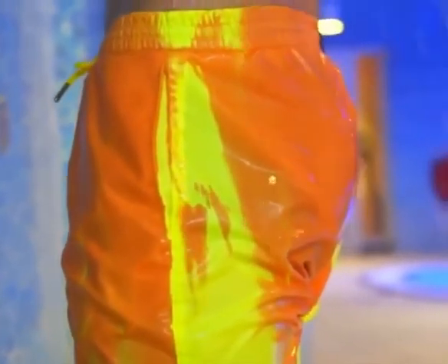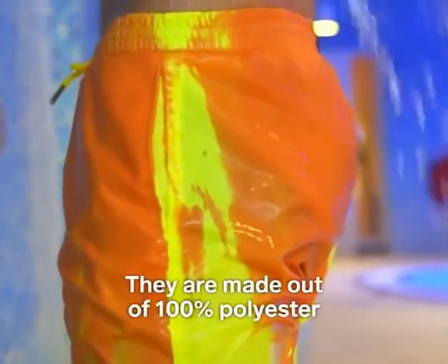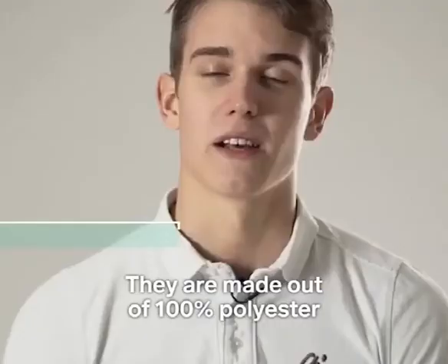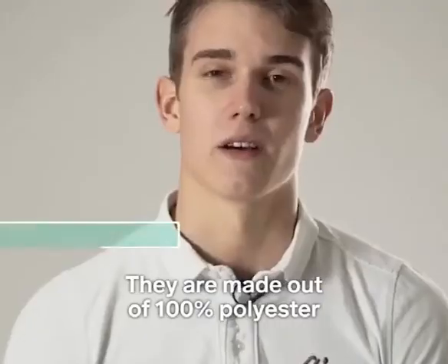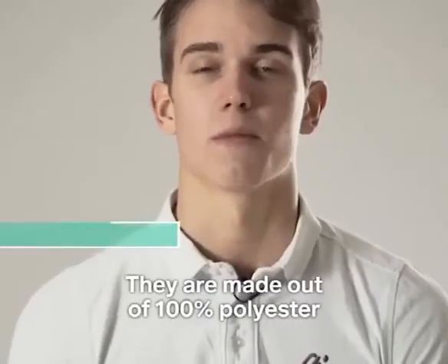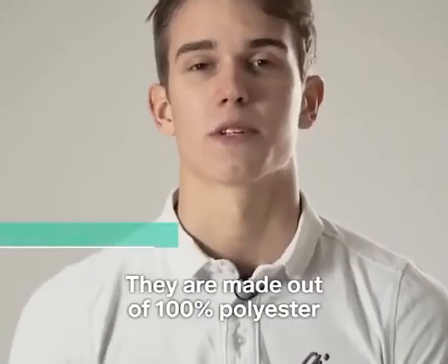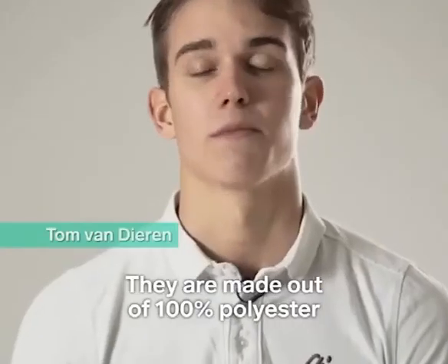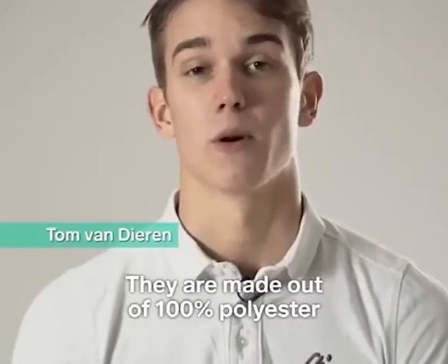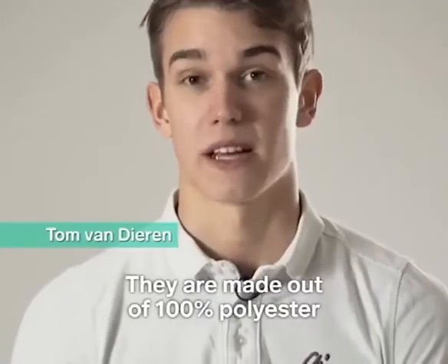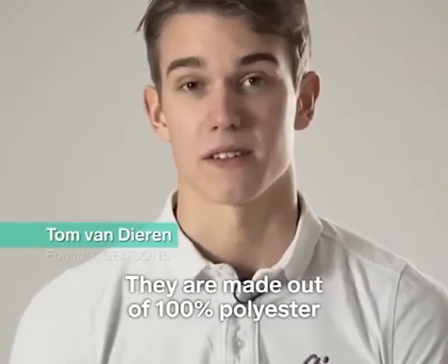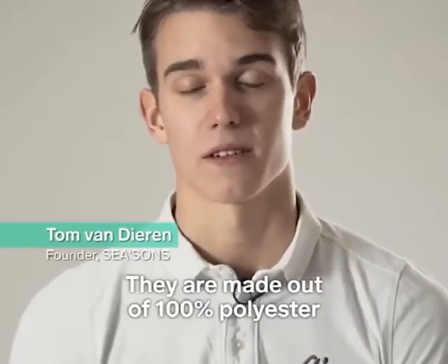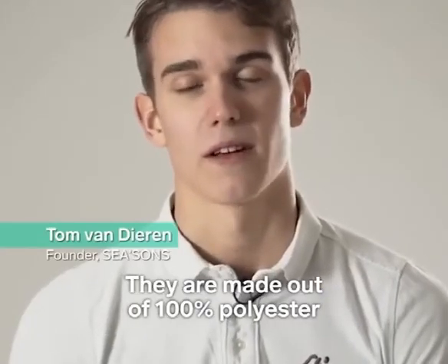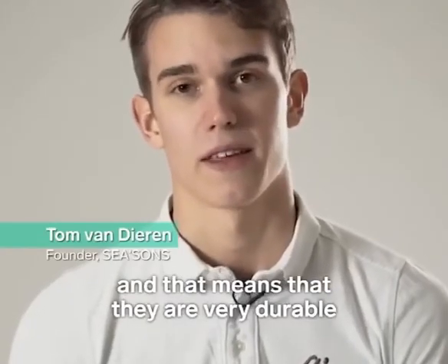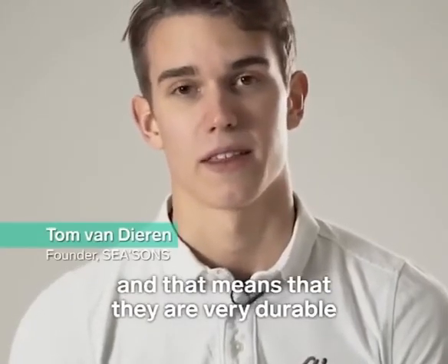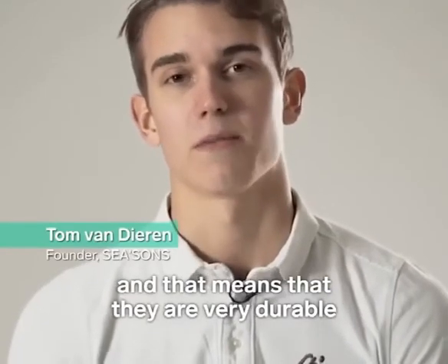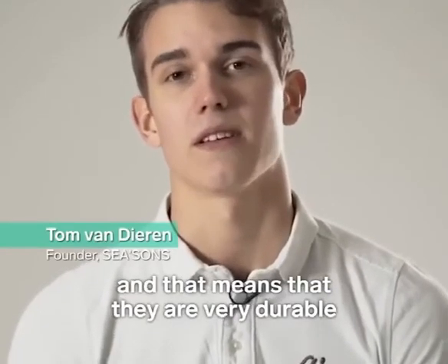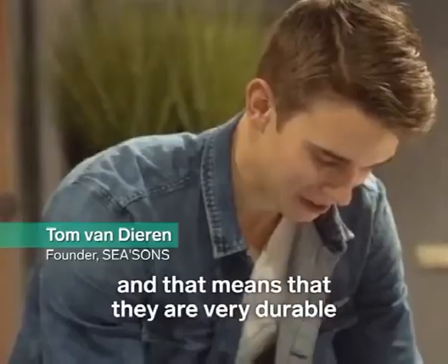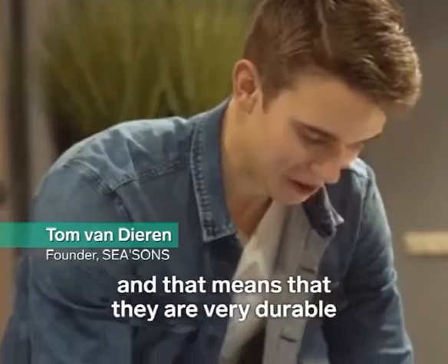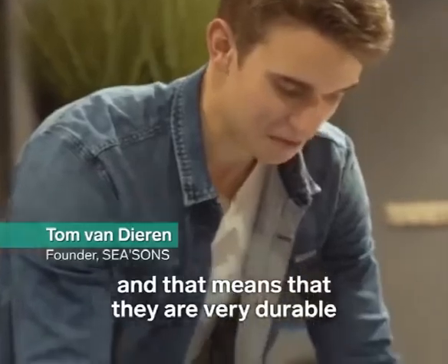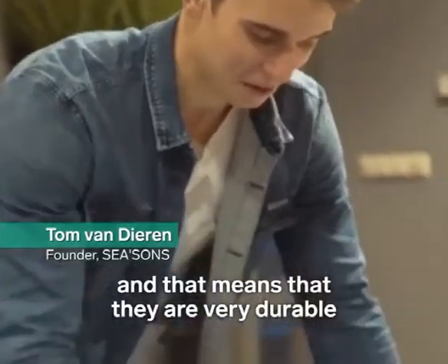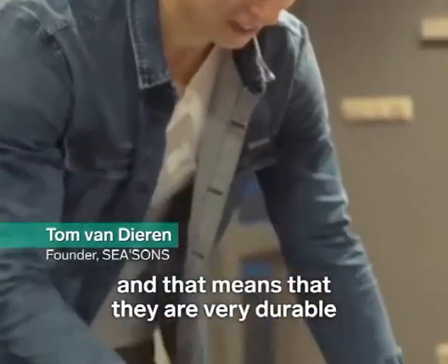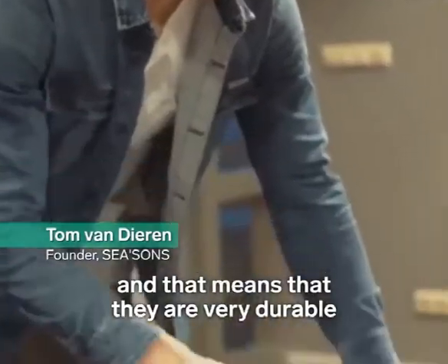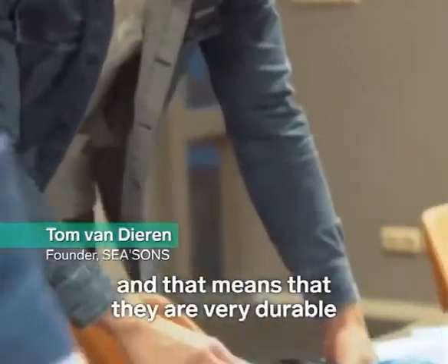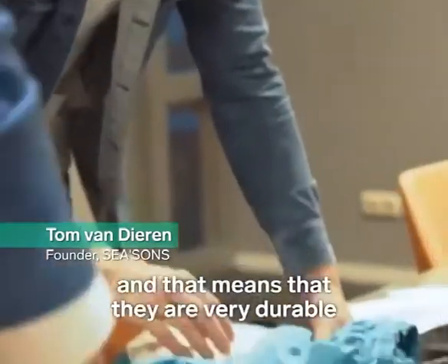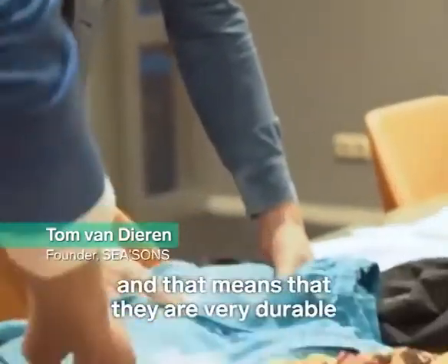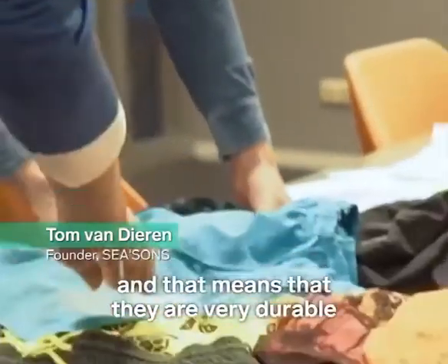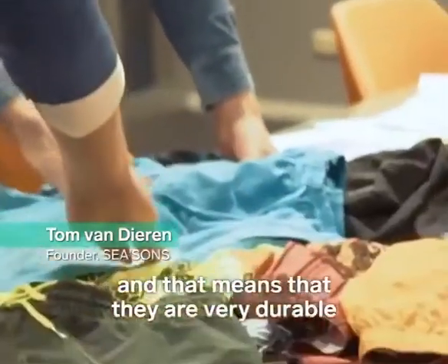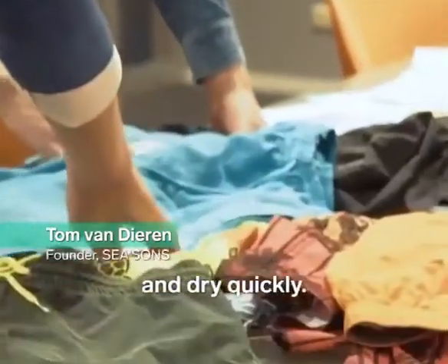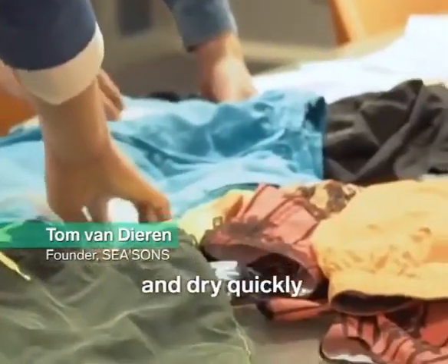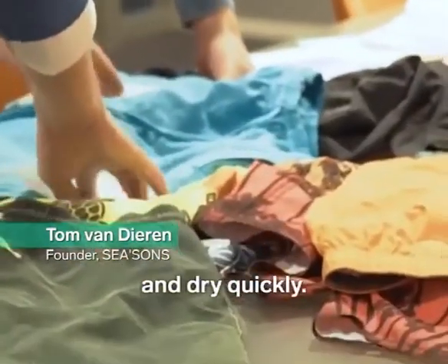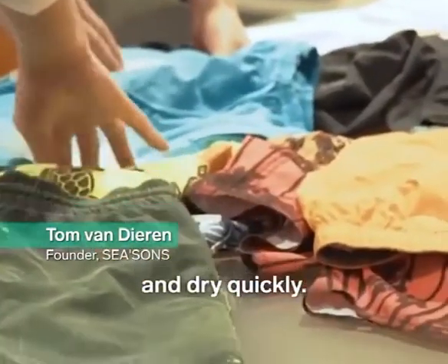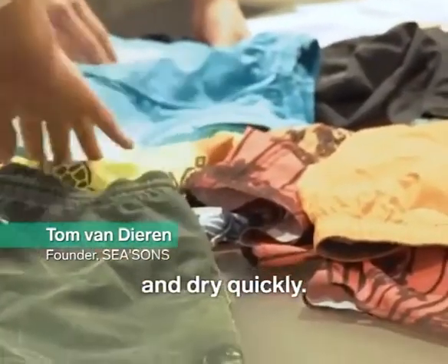They are made out of 100% polyester, which means they are very durable and dry quickly.